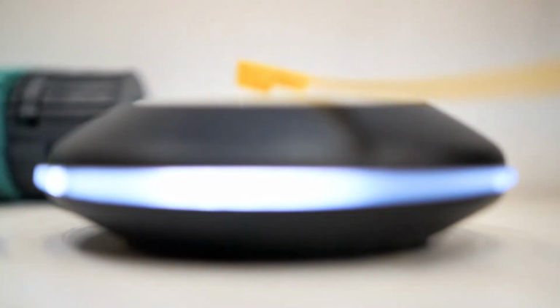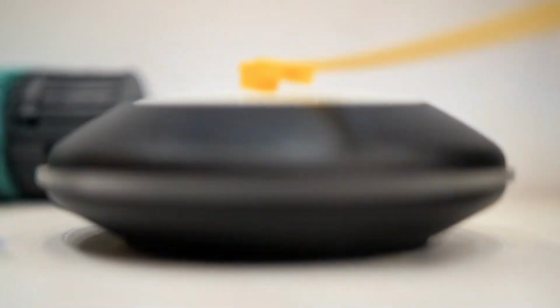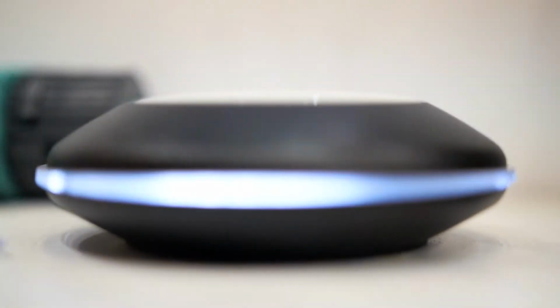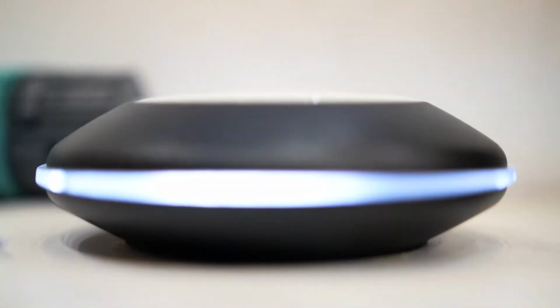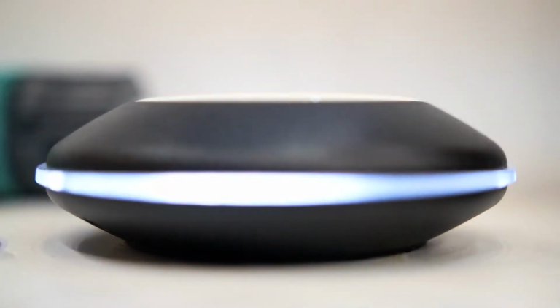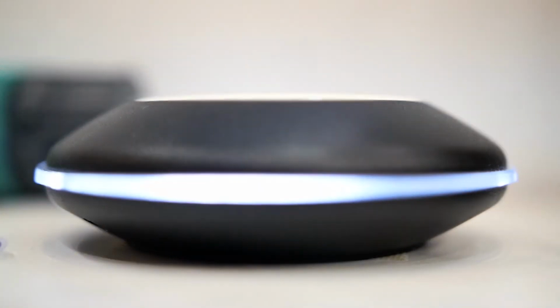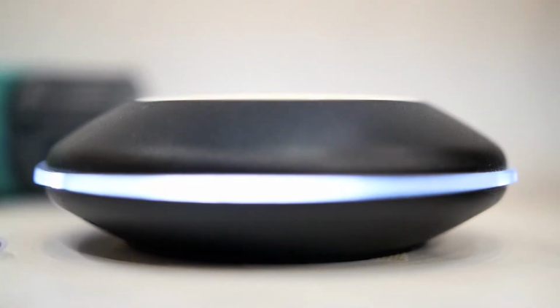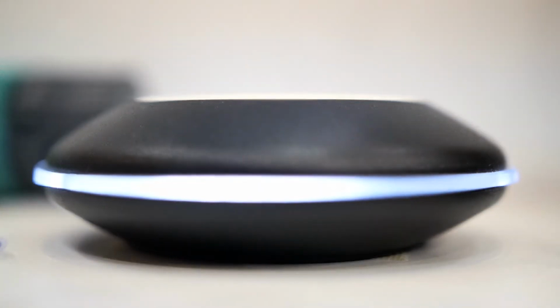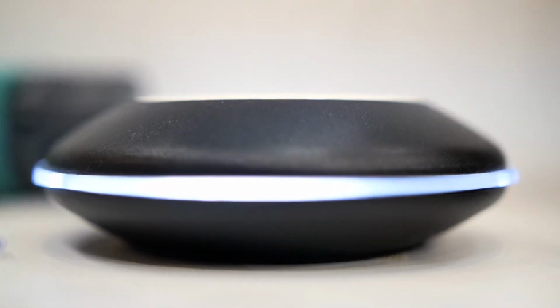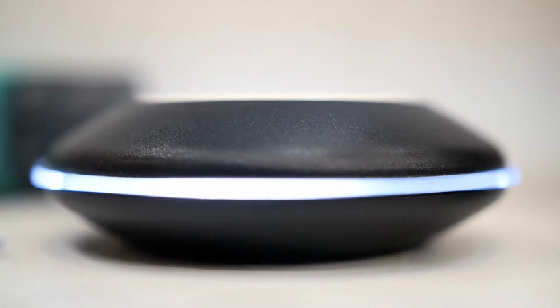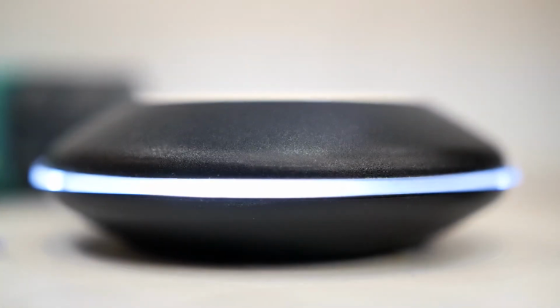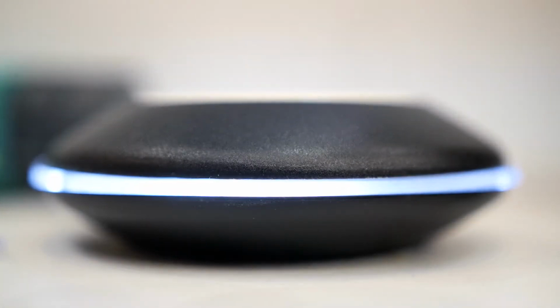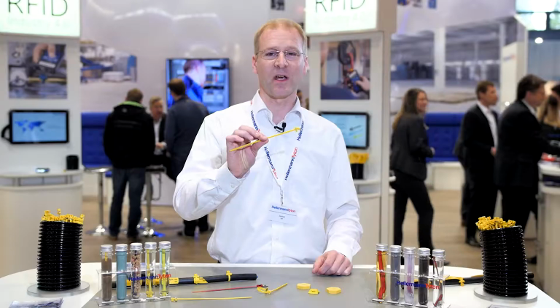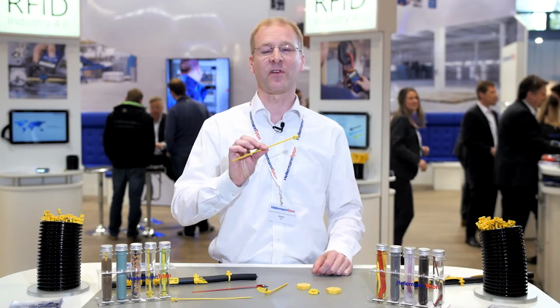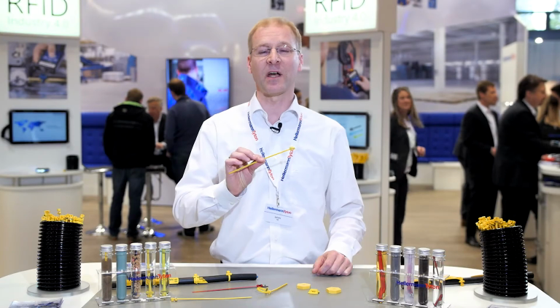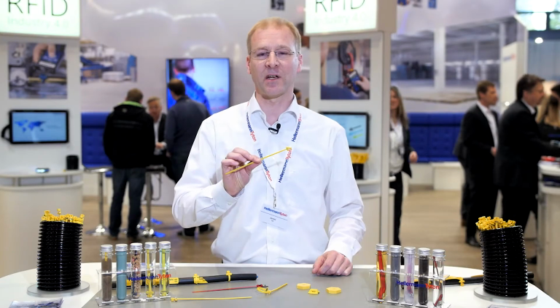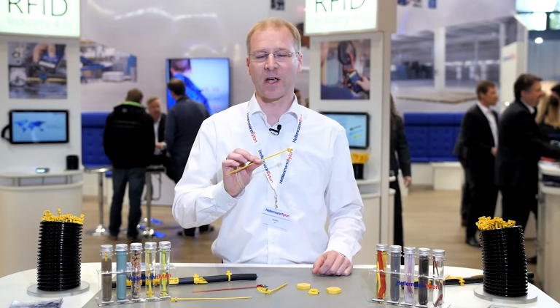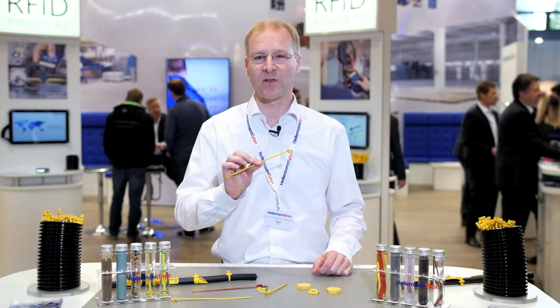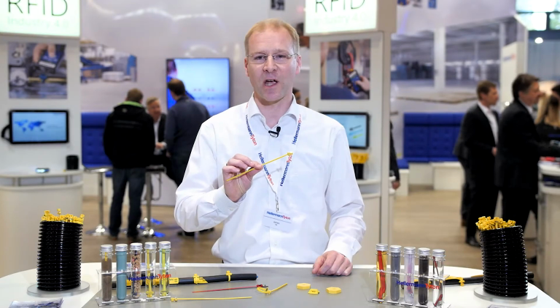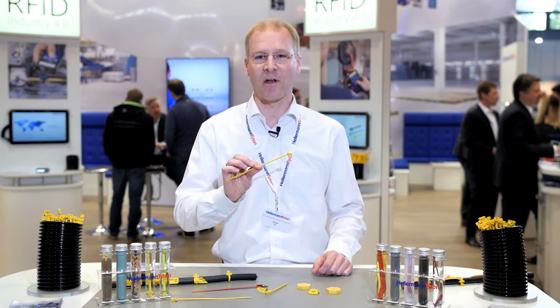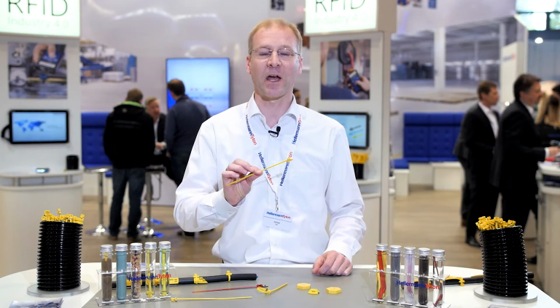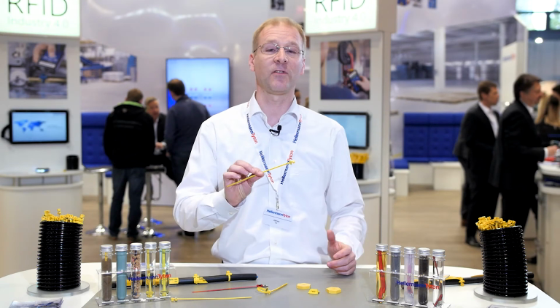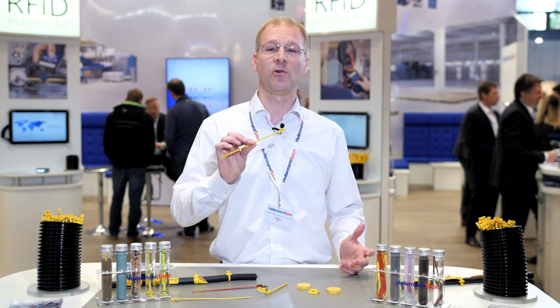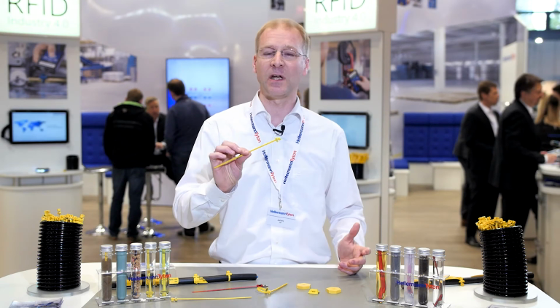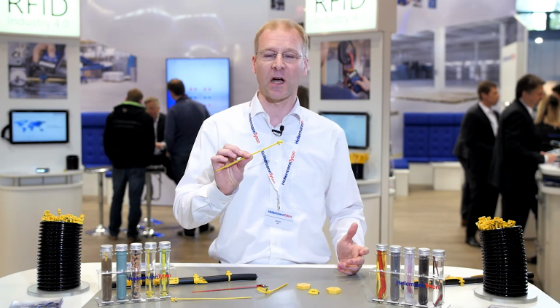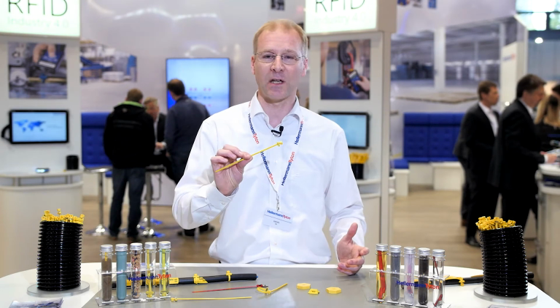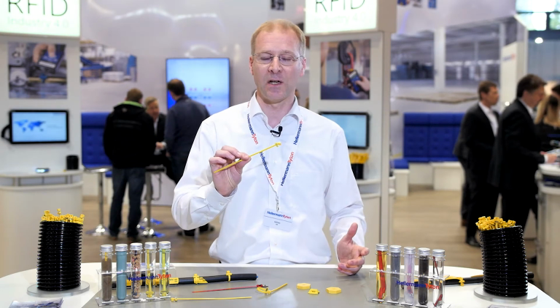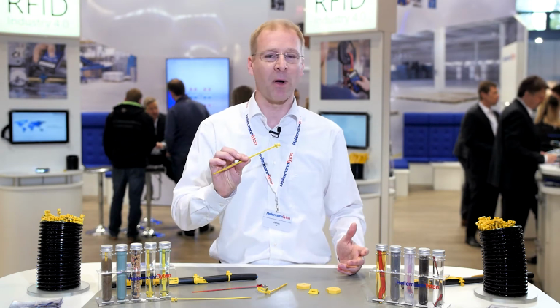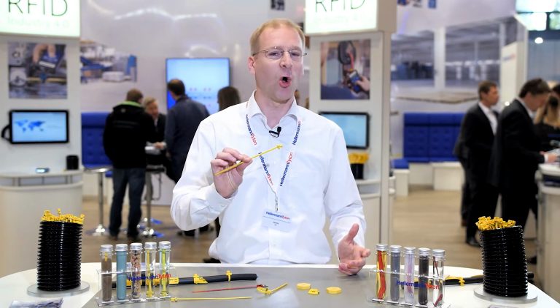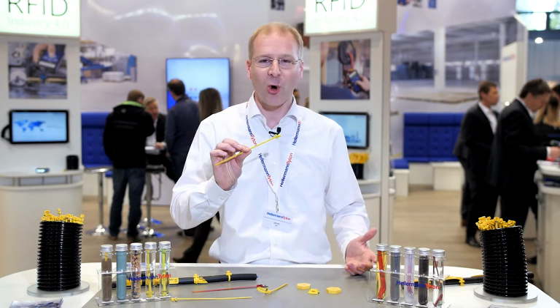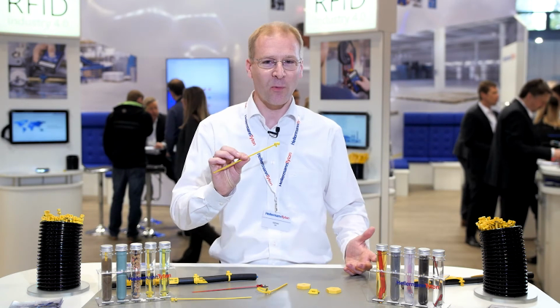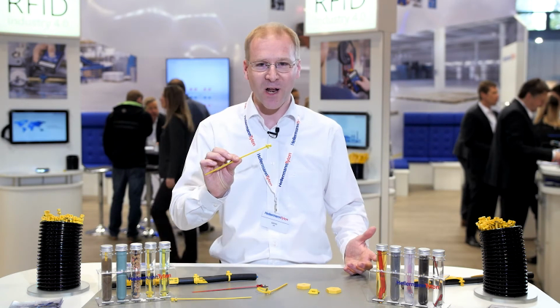It's a 3-in-1 product: it's a fastener, it's an identification carrier, and it's a unique ID number all in one.